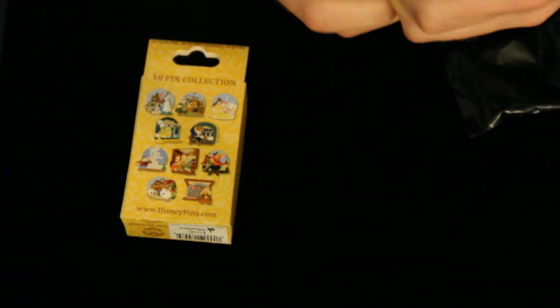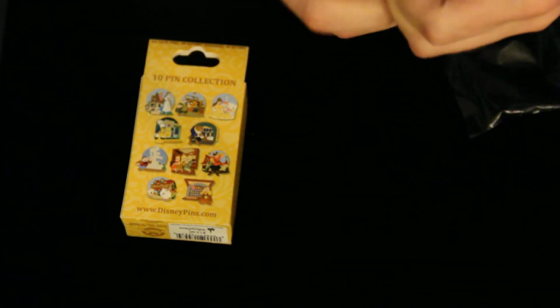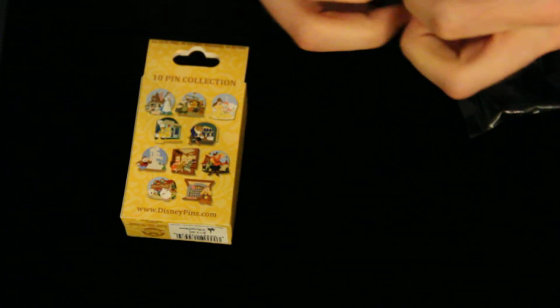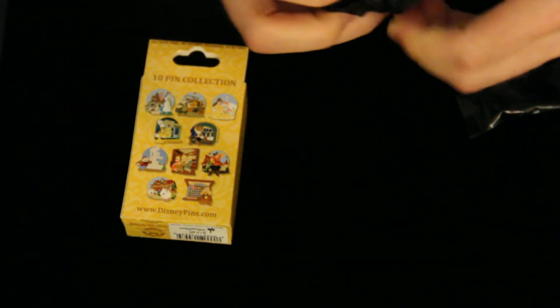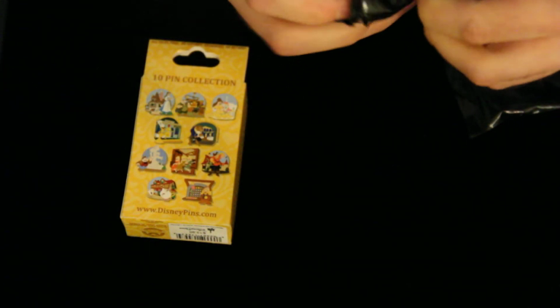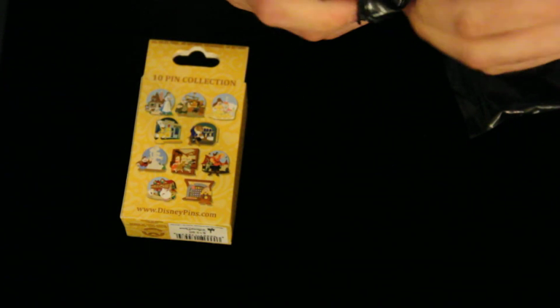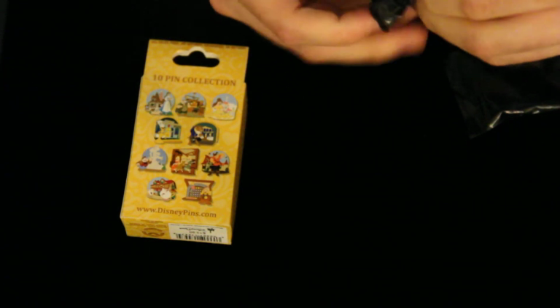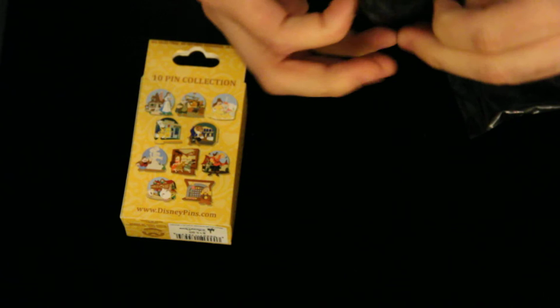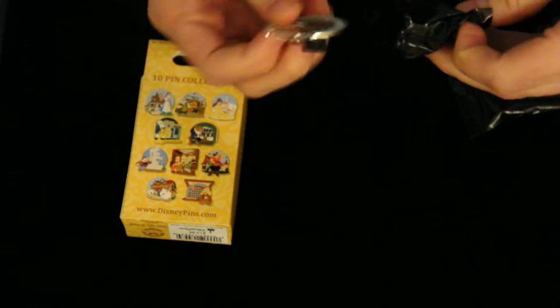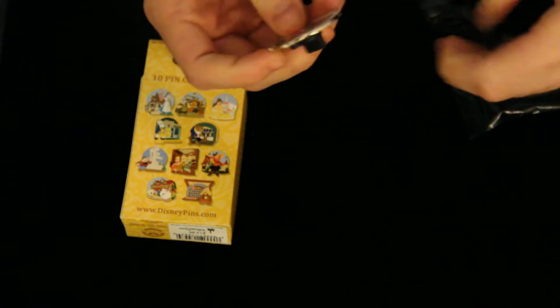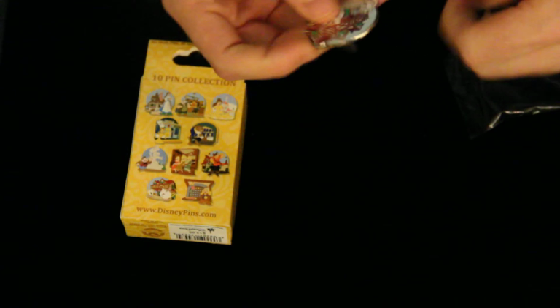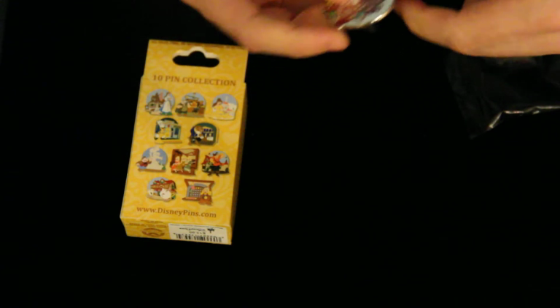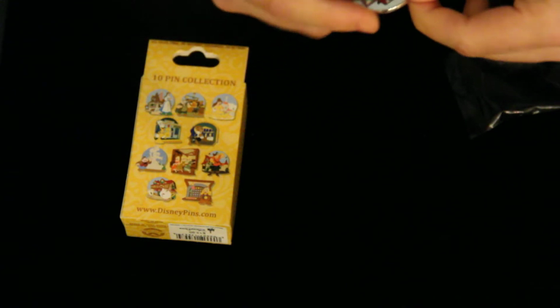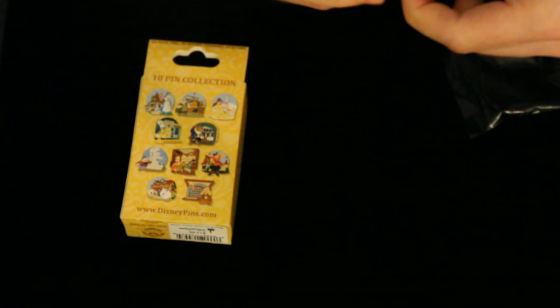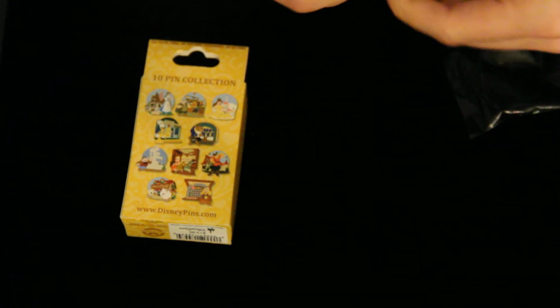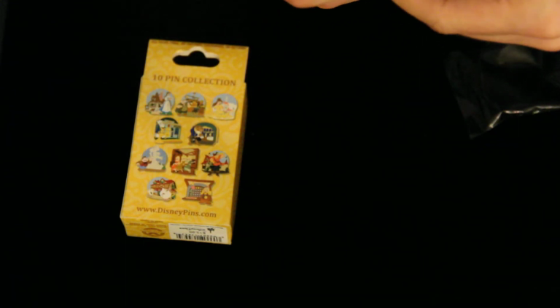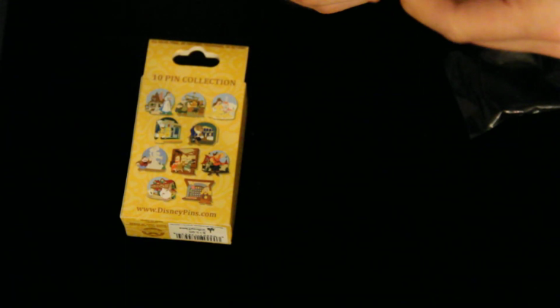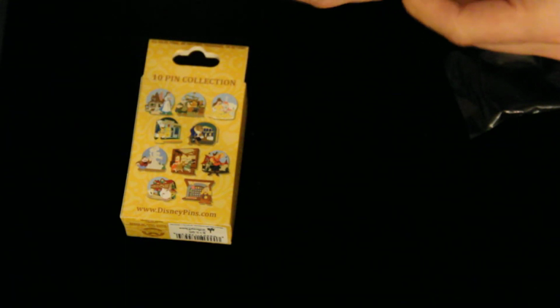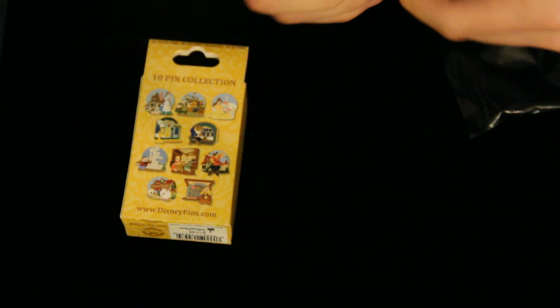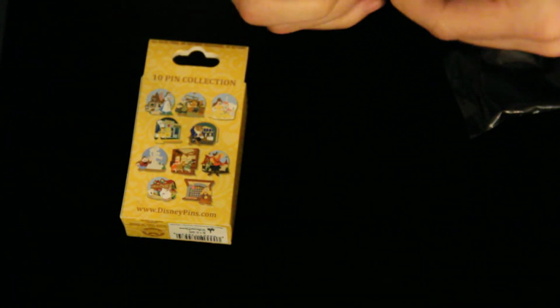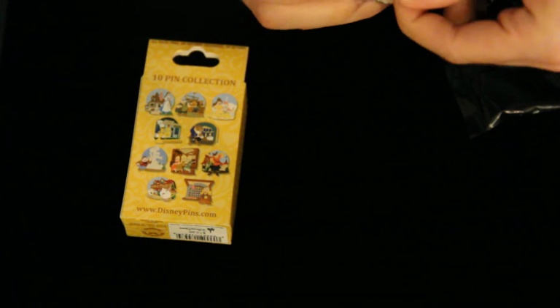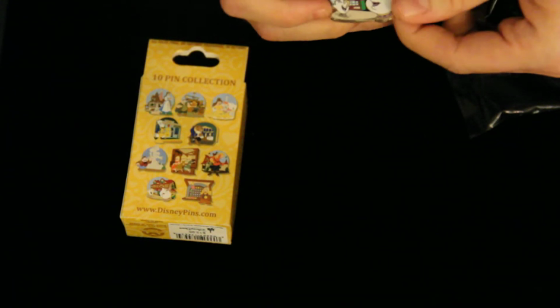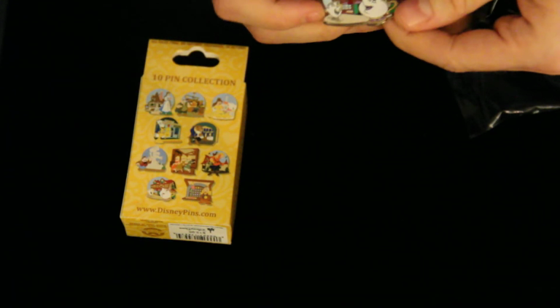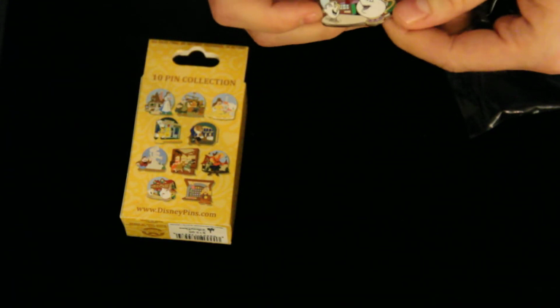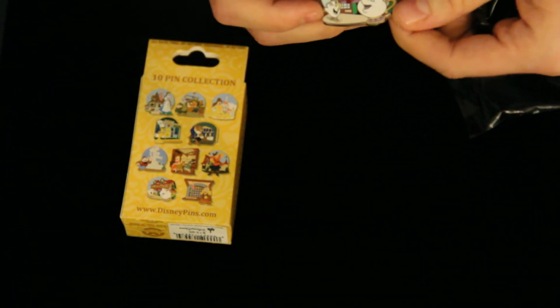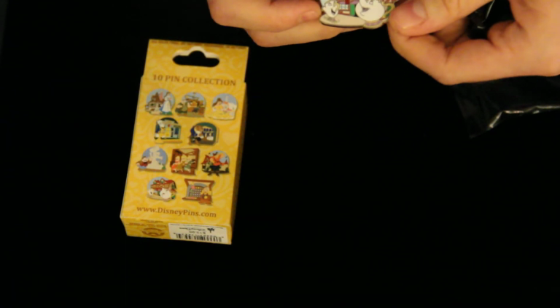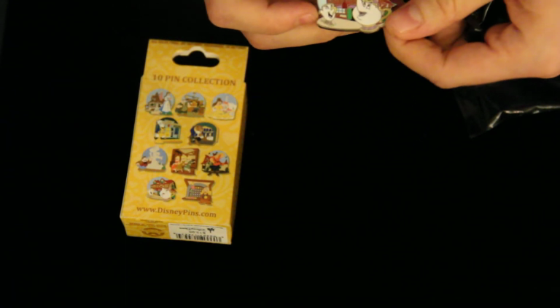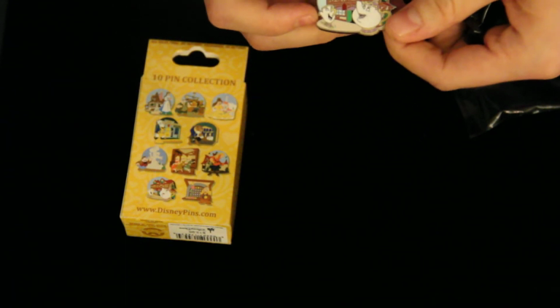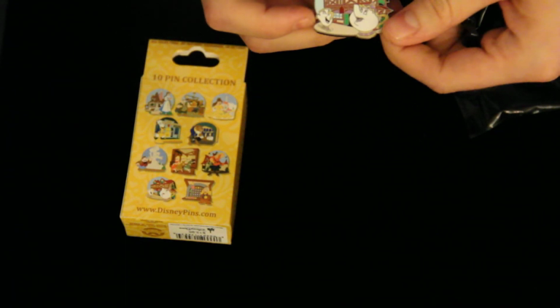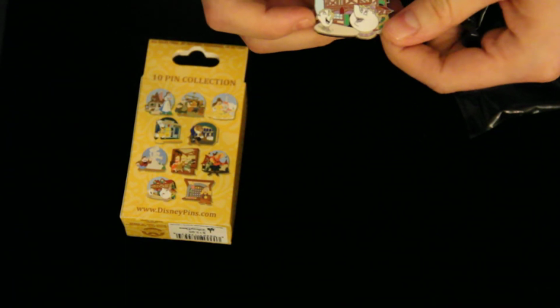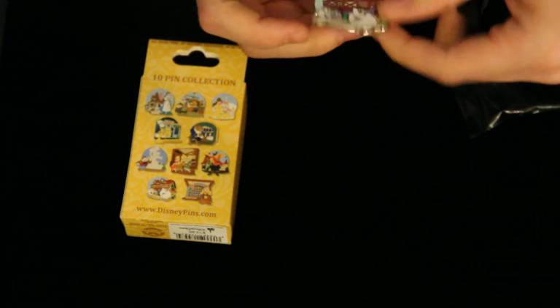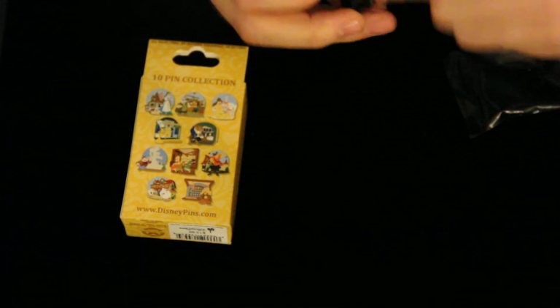This bag seems a little bit easier to open than others. Right off the bat here we've got the Chip and Mrs. Potts pin.